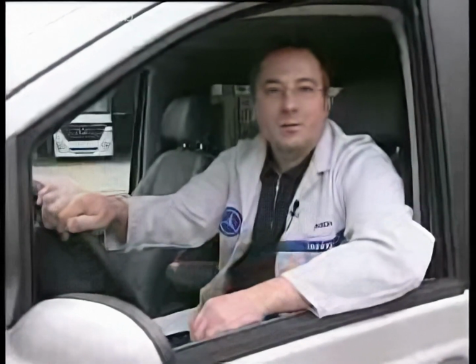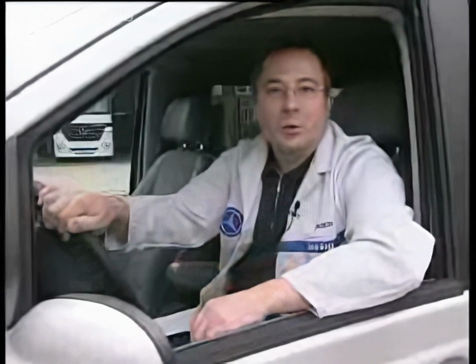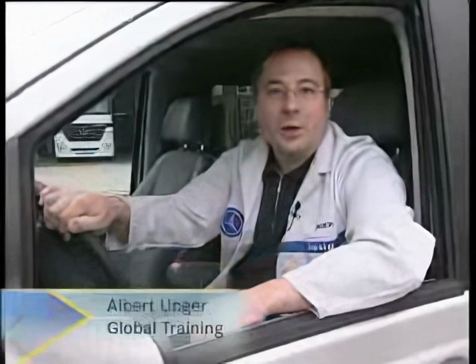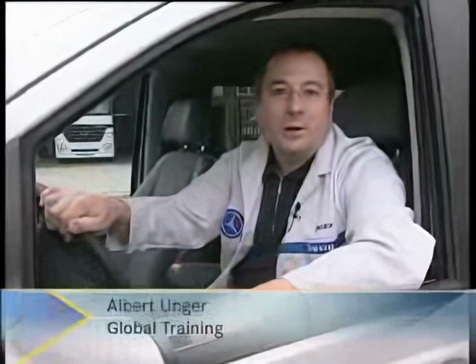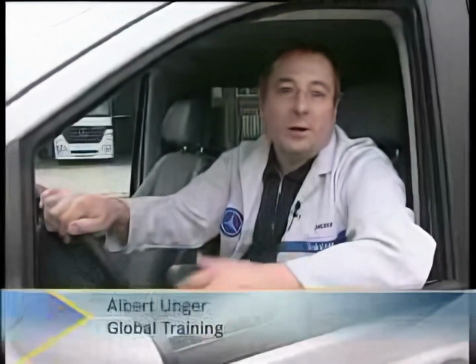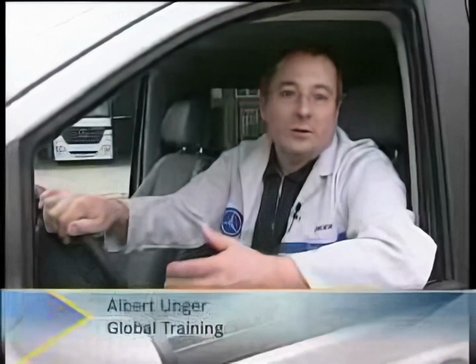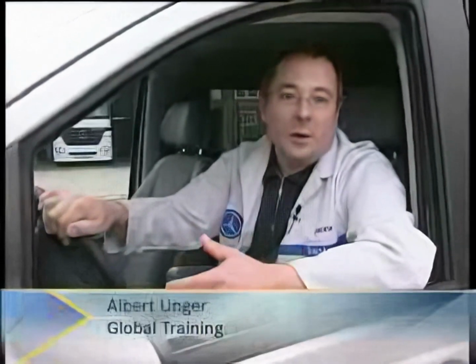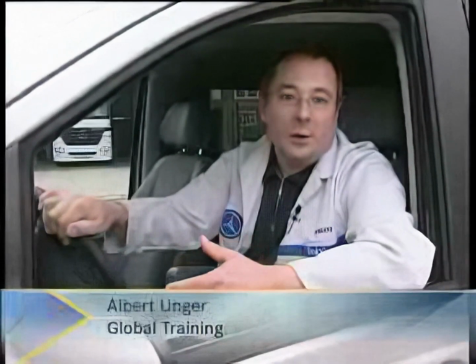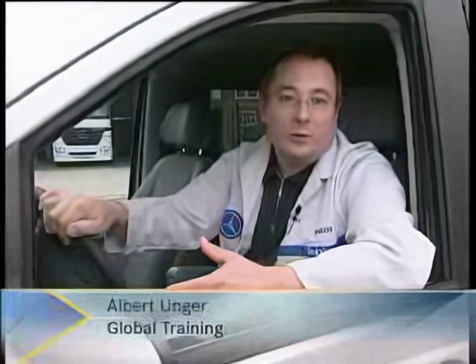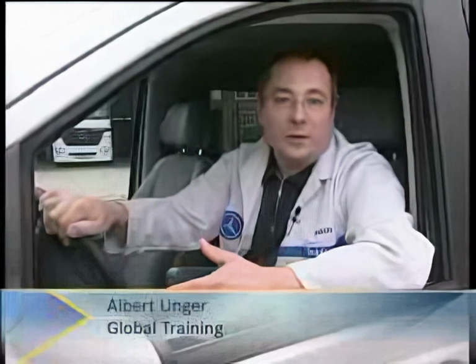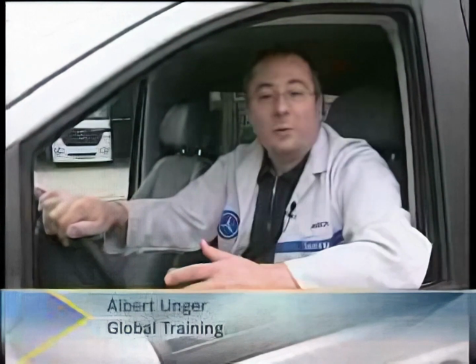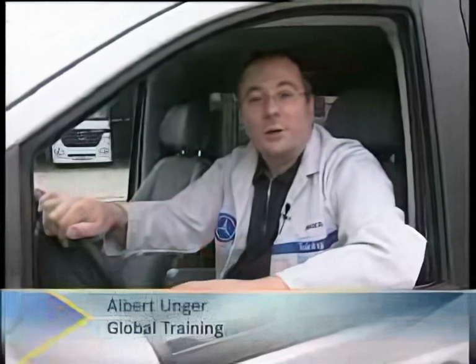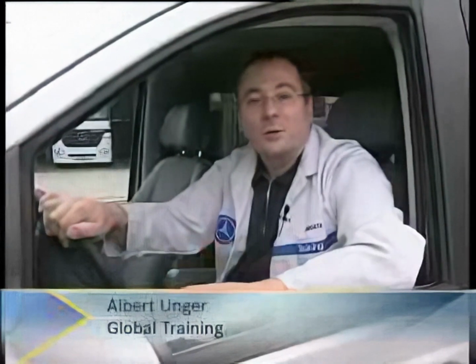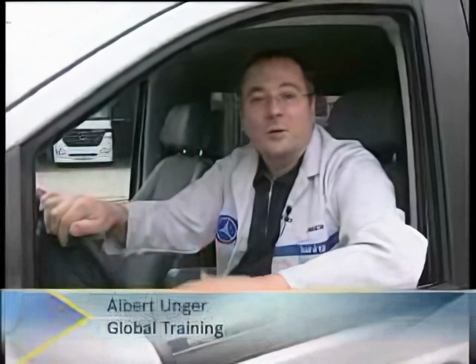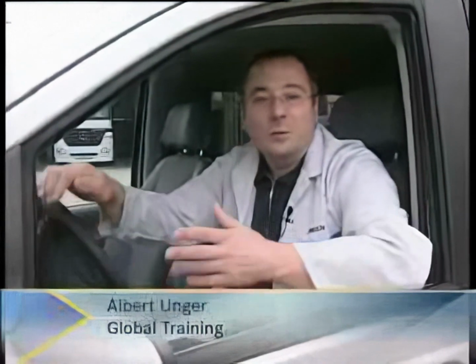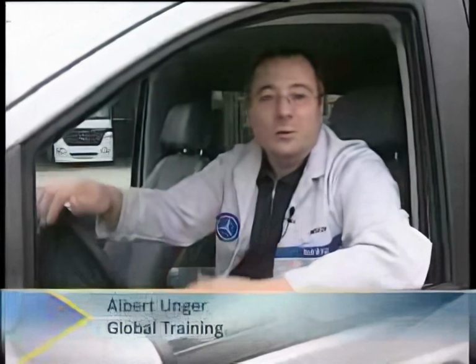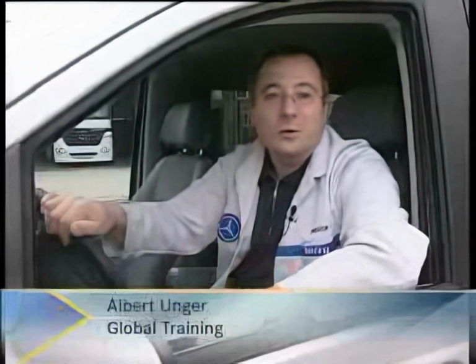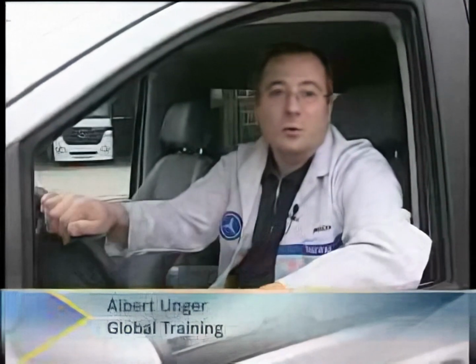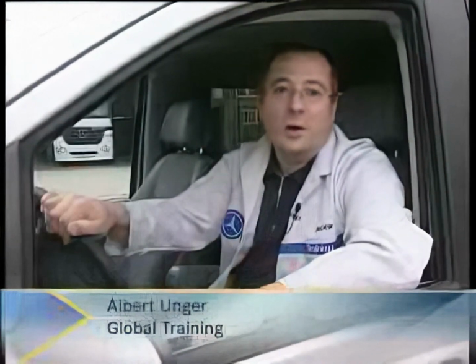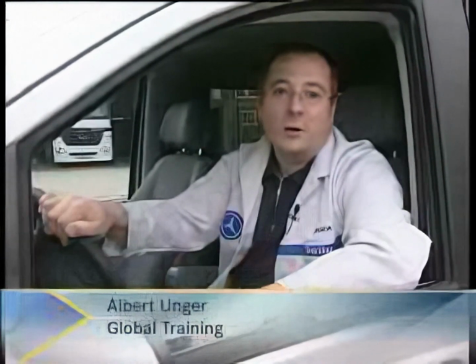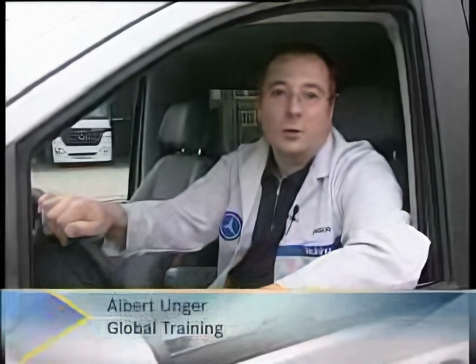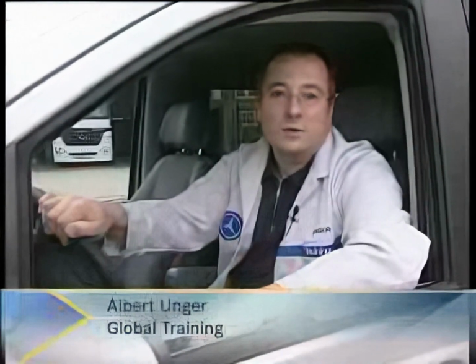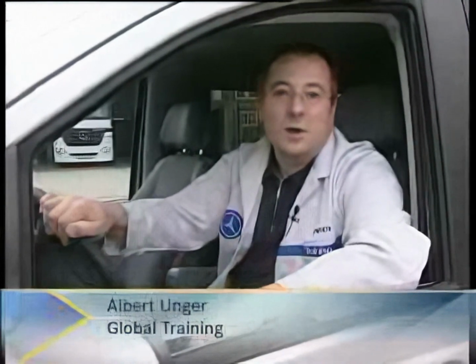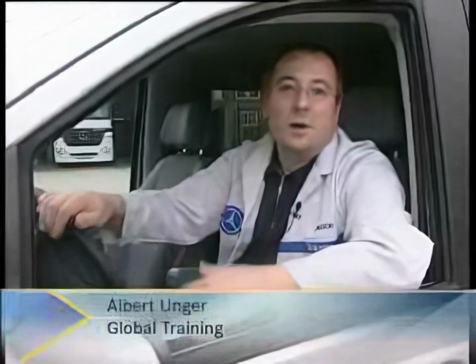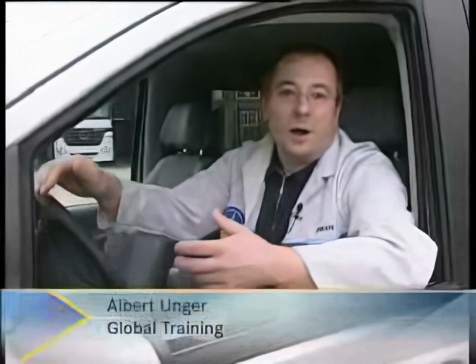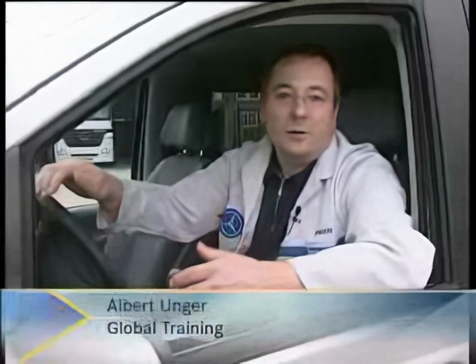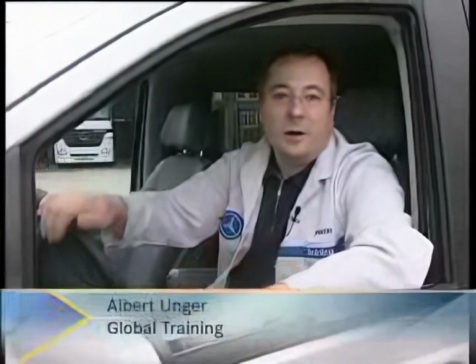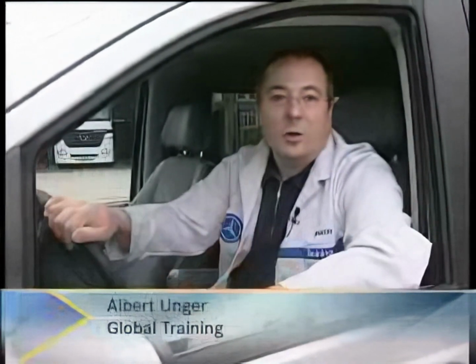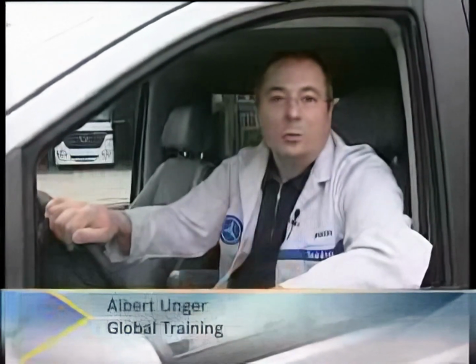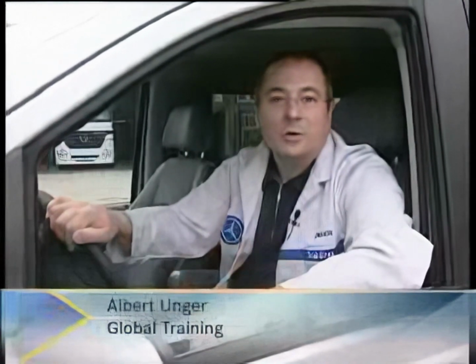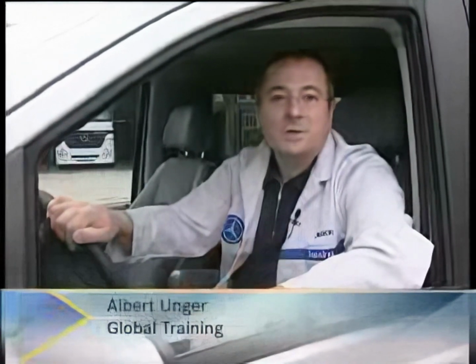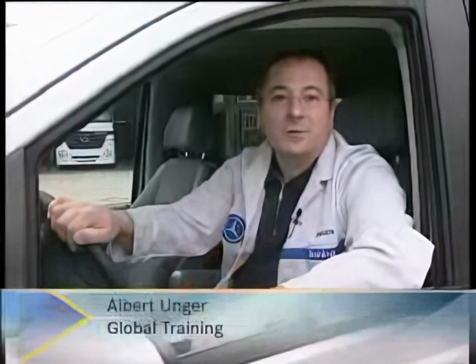In summary, those were the highlights of the 06 and 07 Vito Viano model.